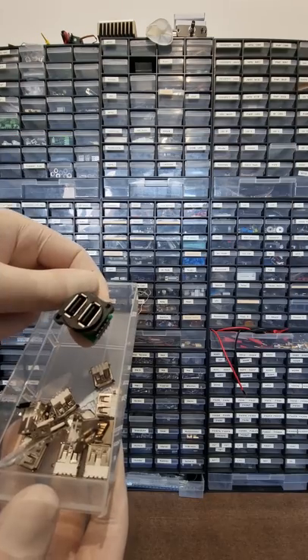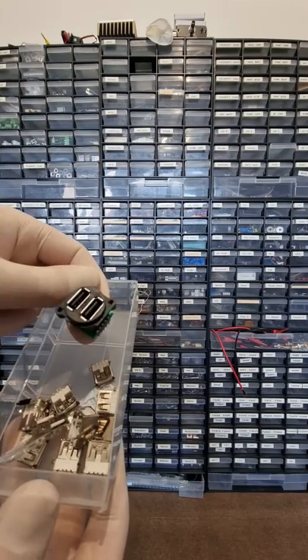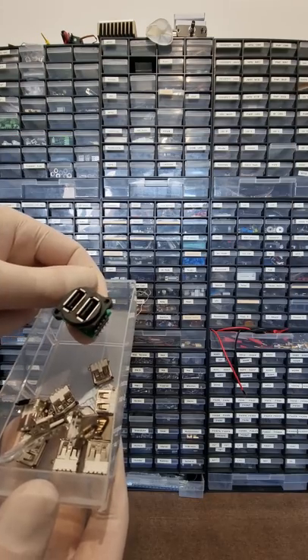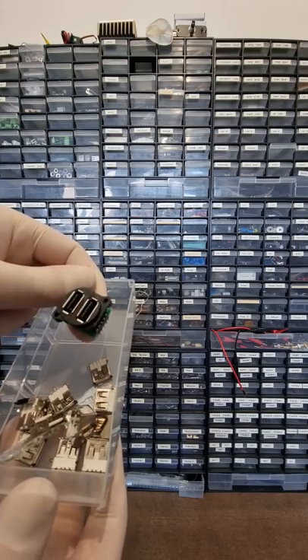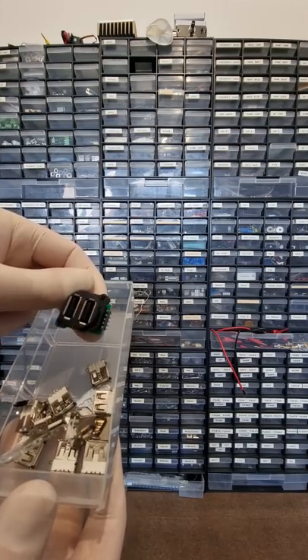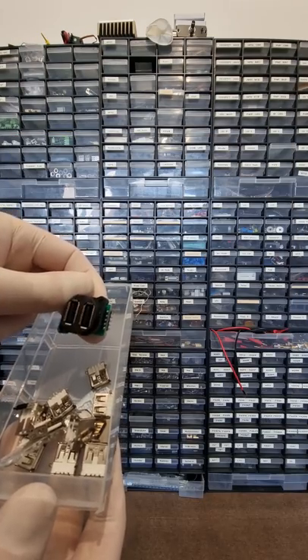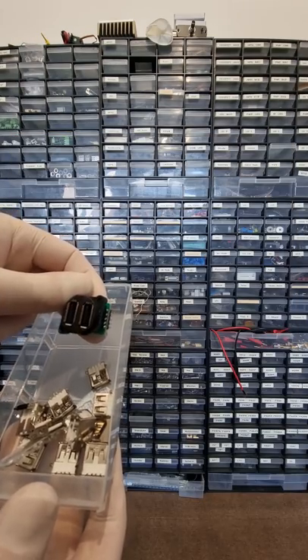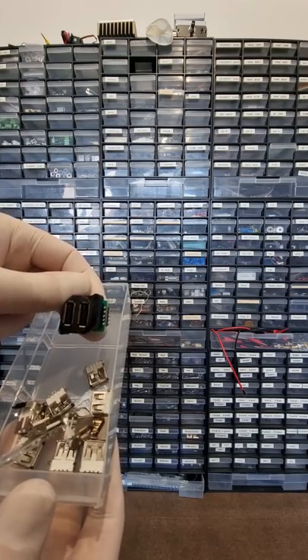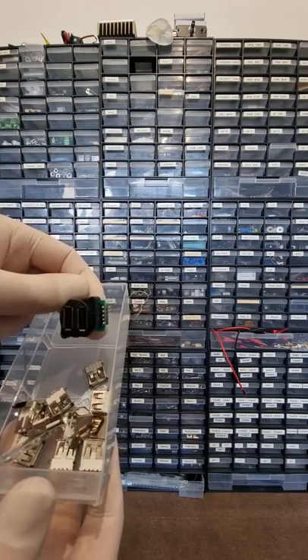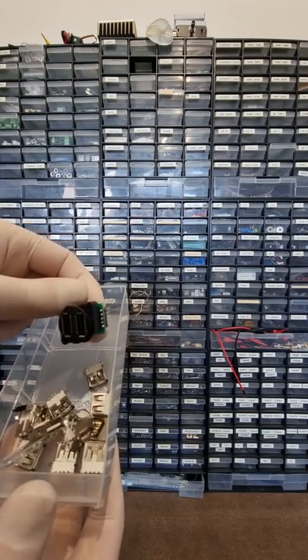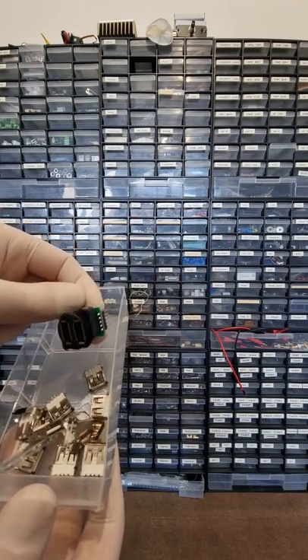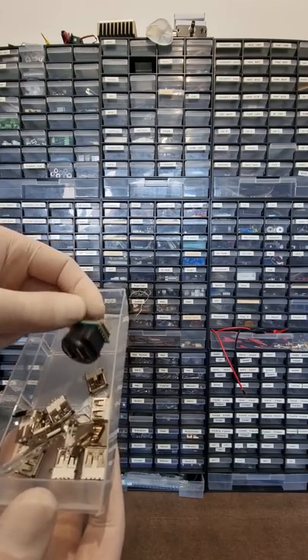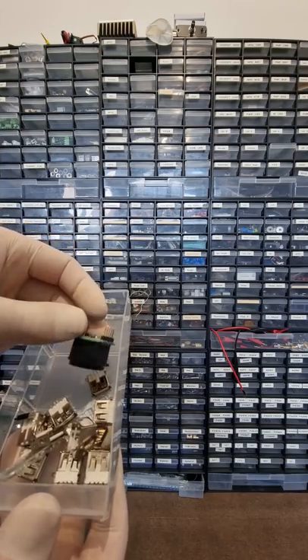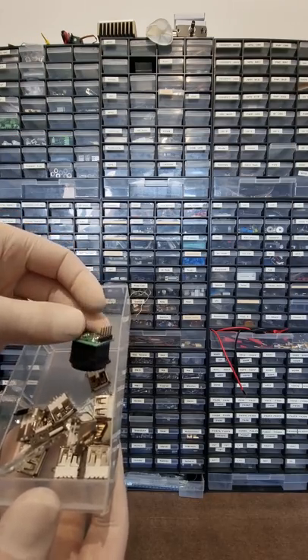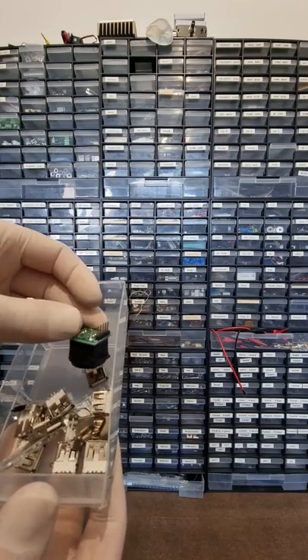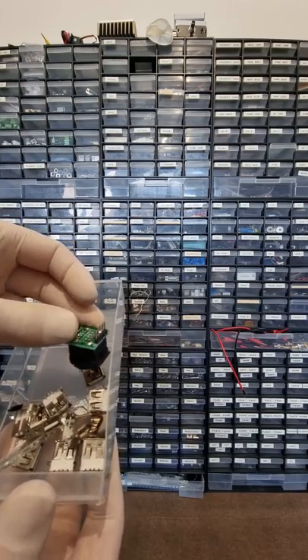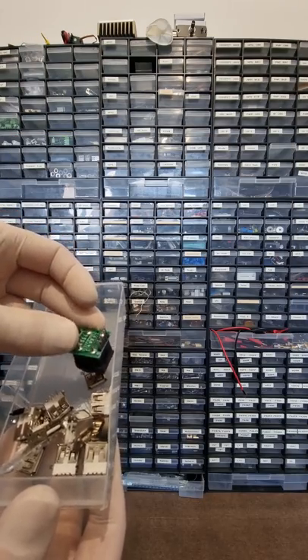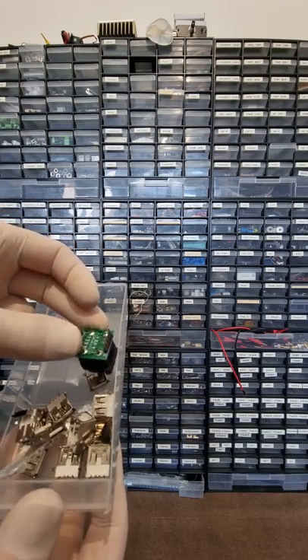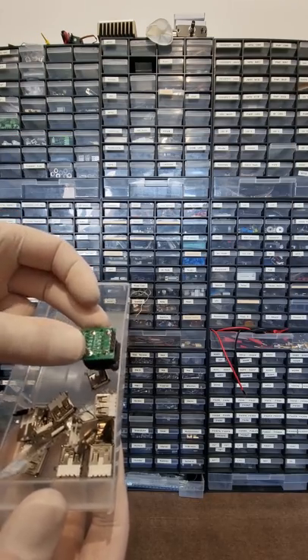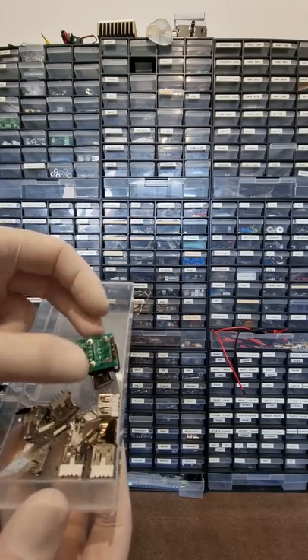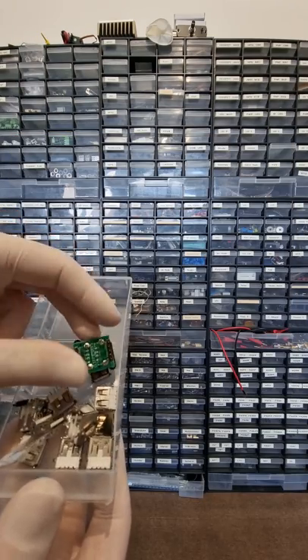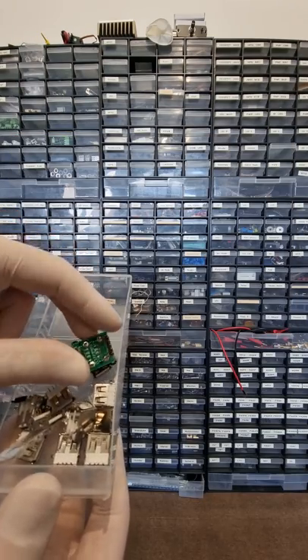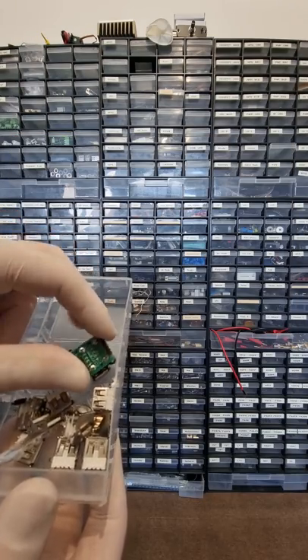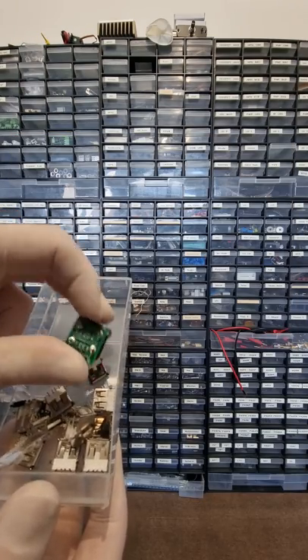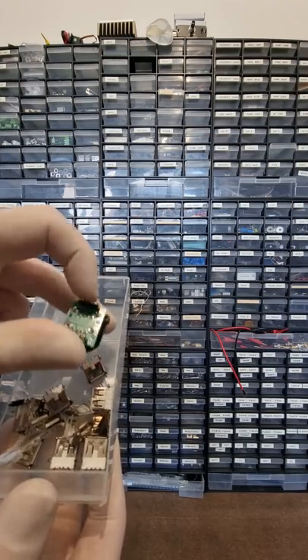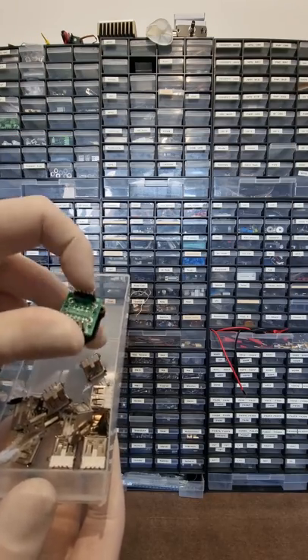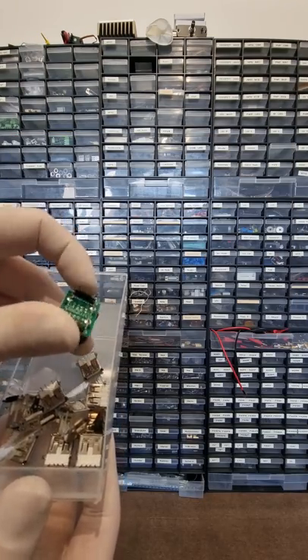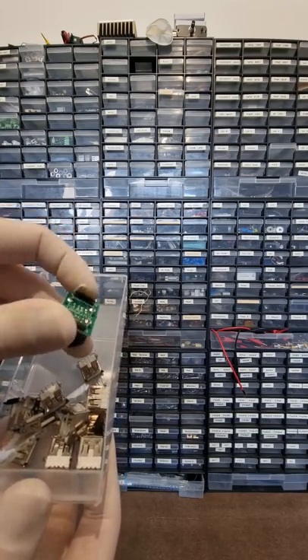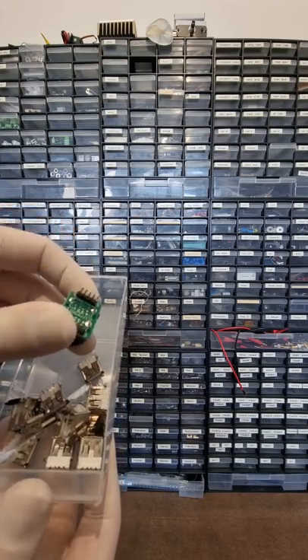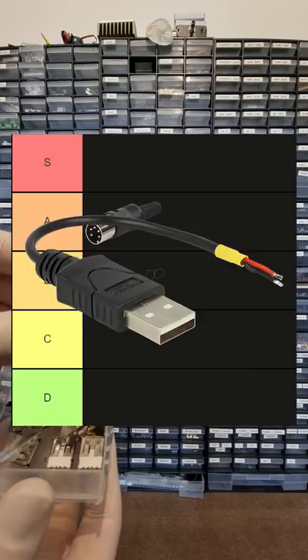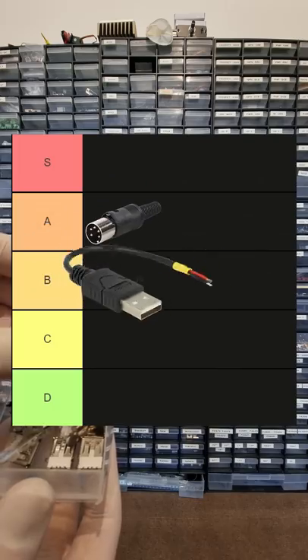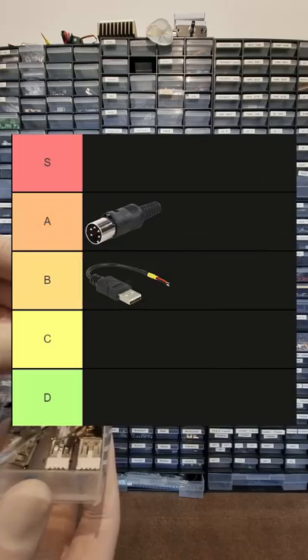USB certainly lives up to its U, but it's always a pain in the butt to implement. B.